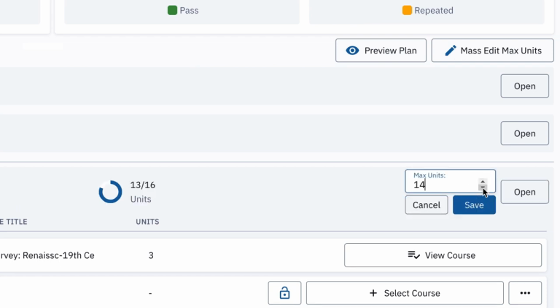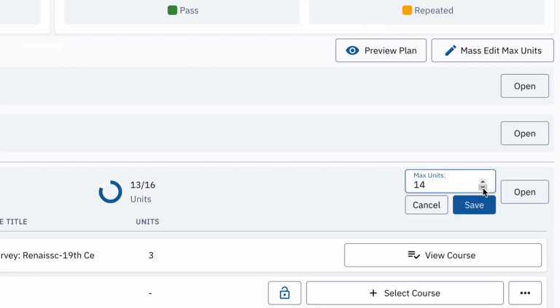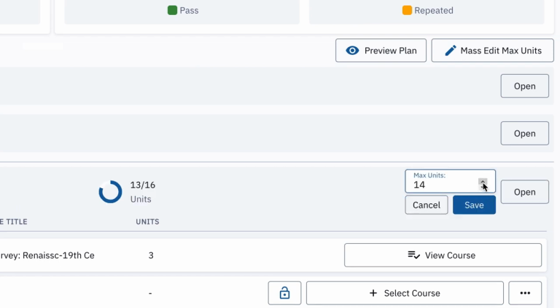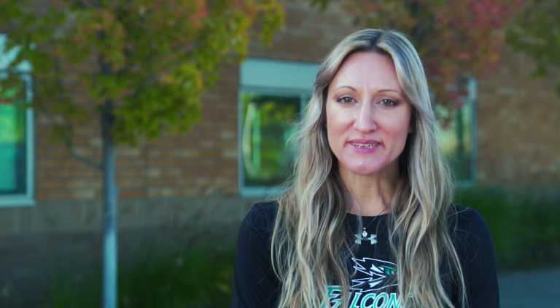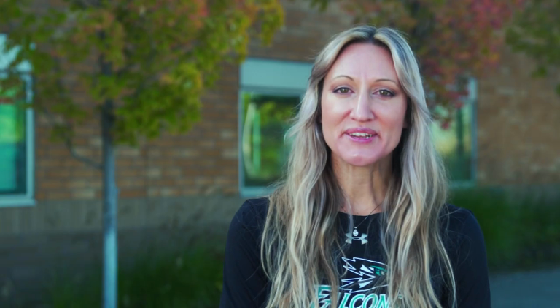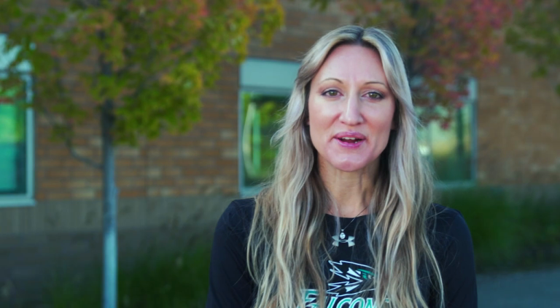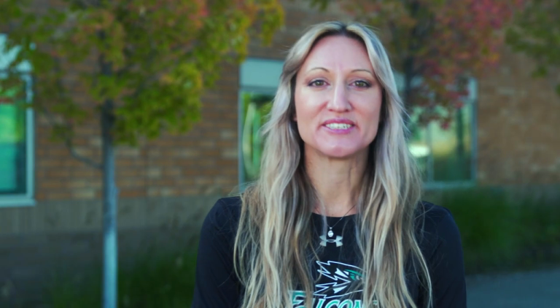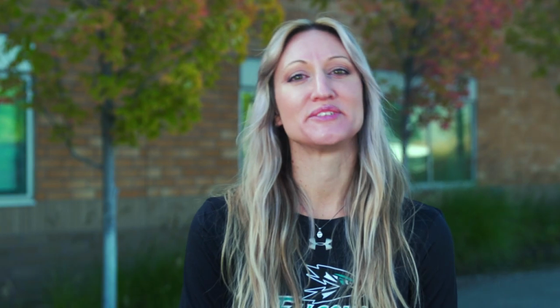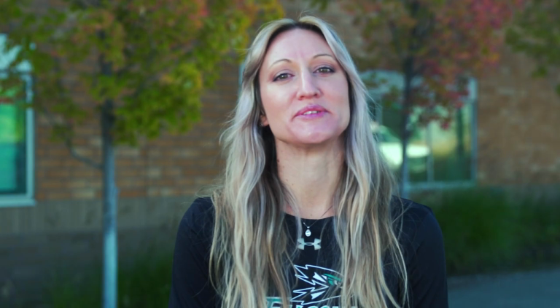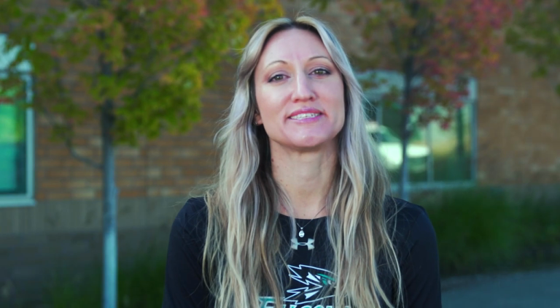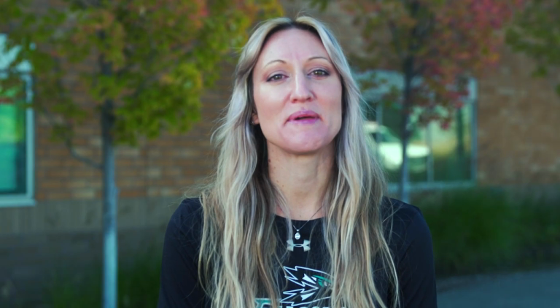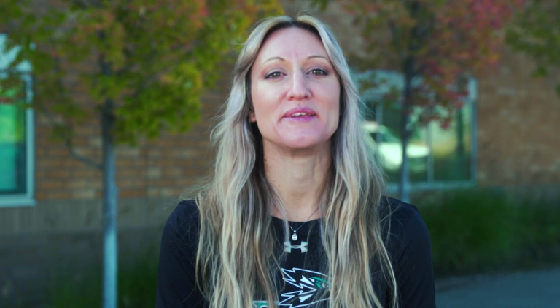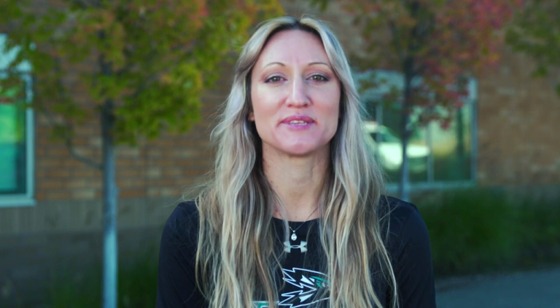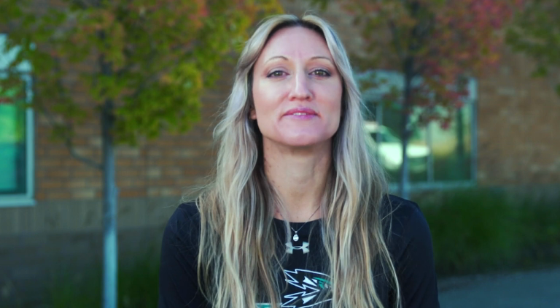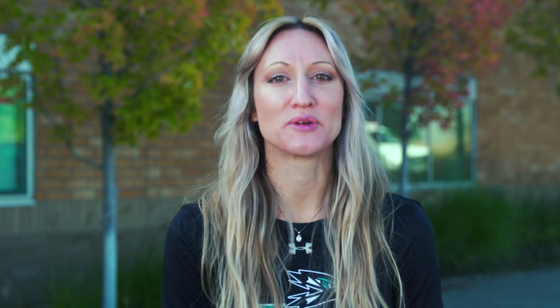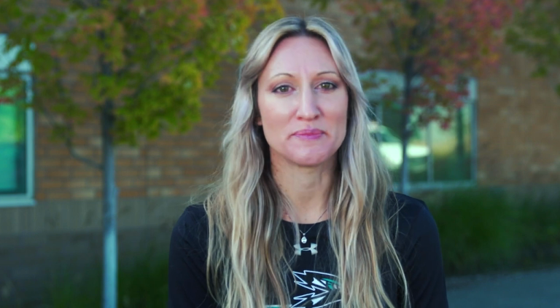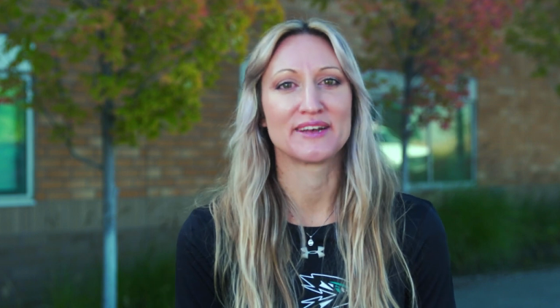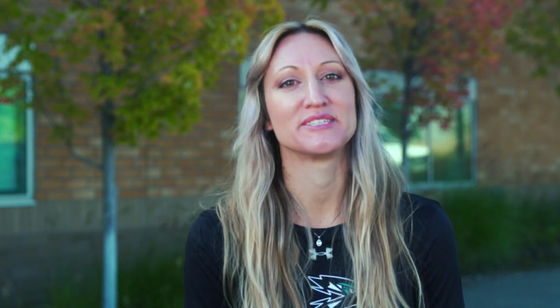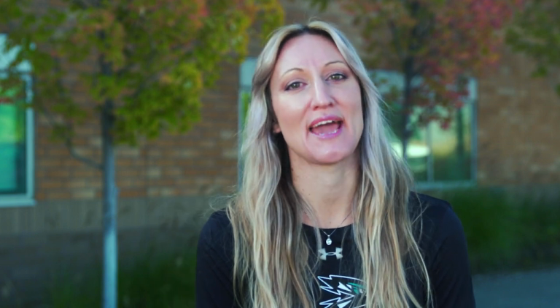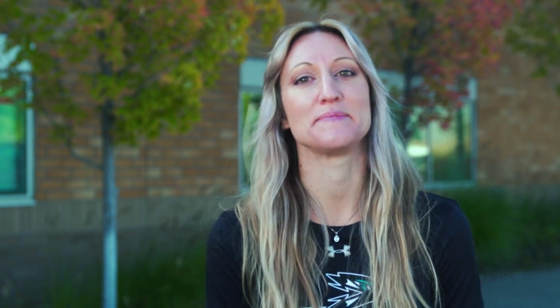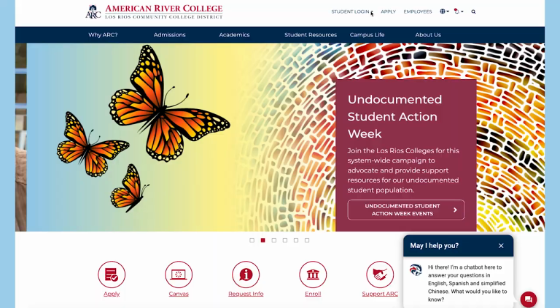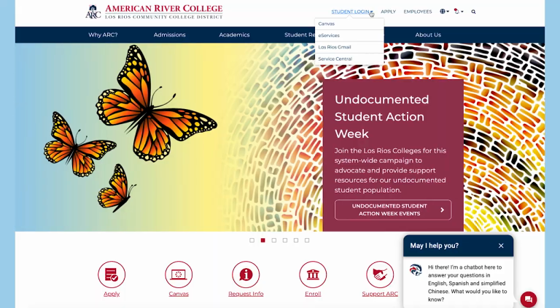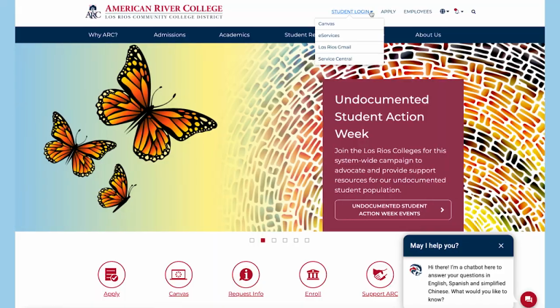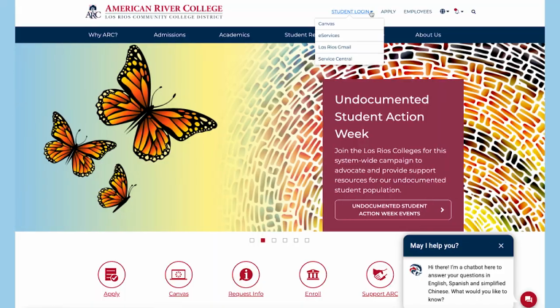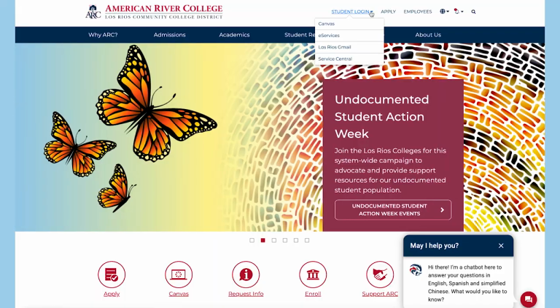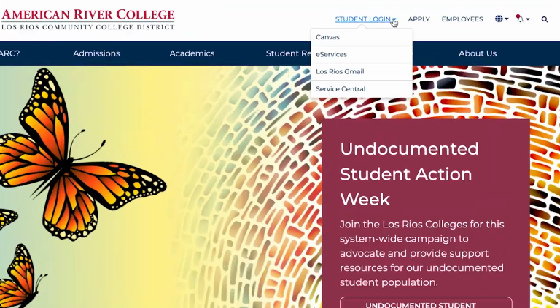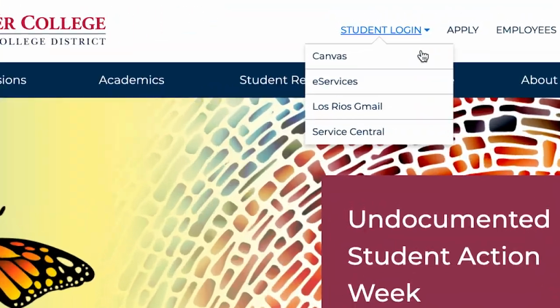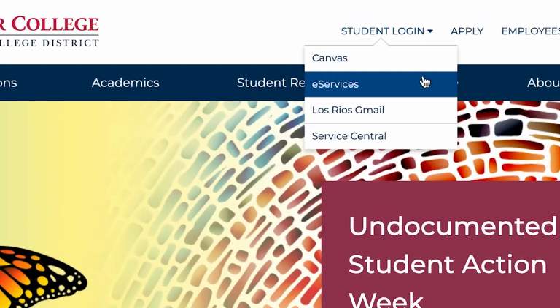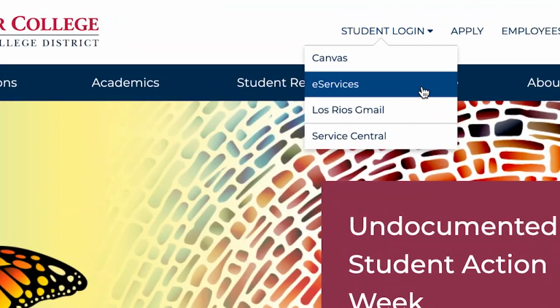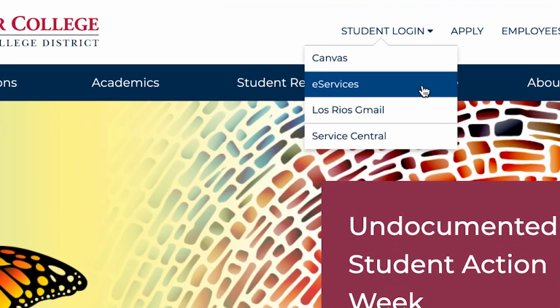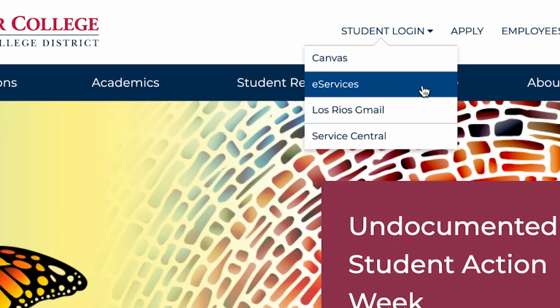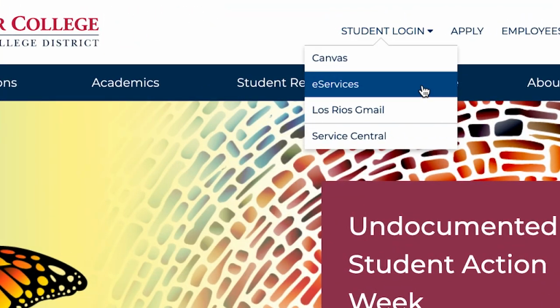Please encourage our students to make use of Degree Planner today by accessing the tools through eServices.